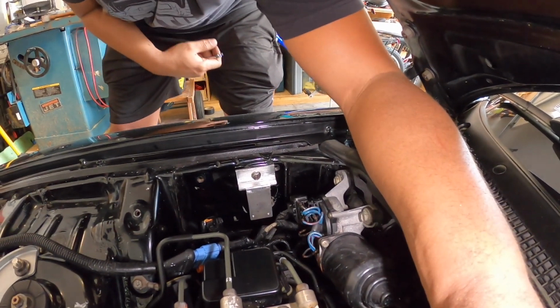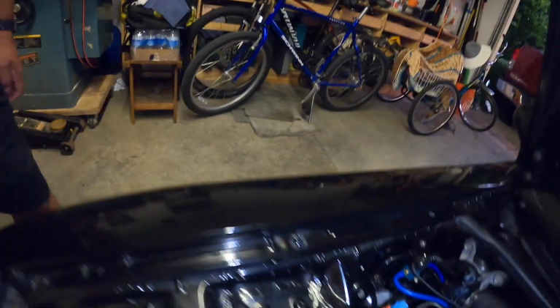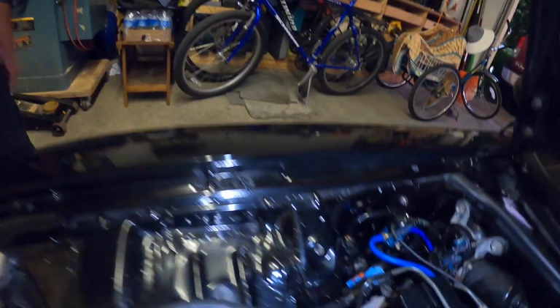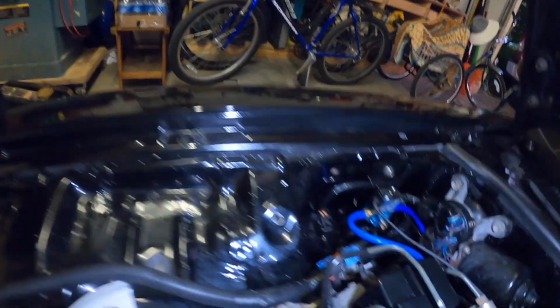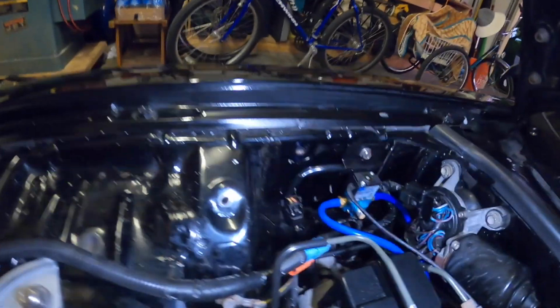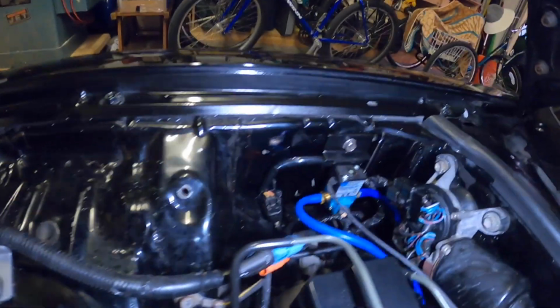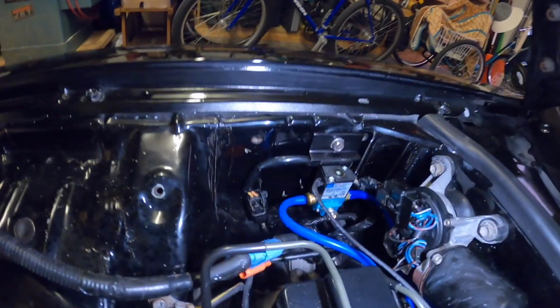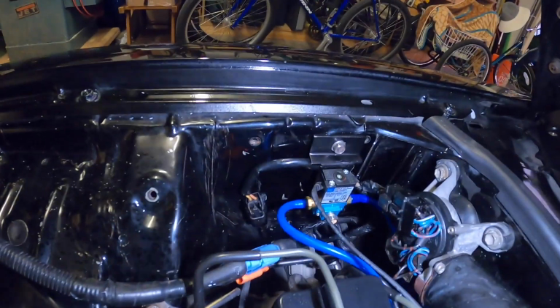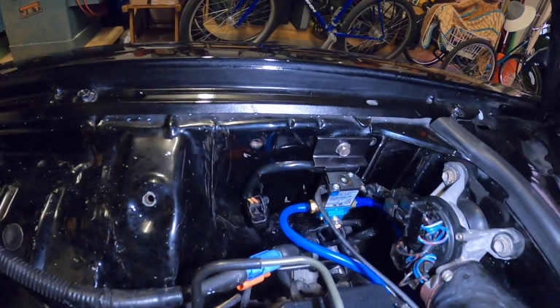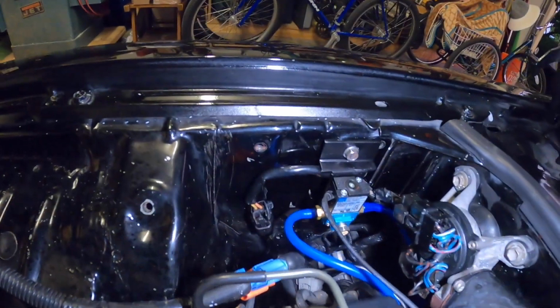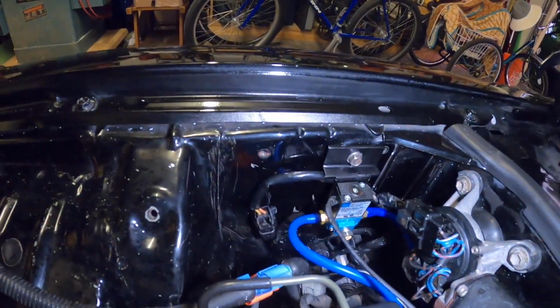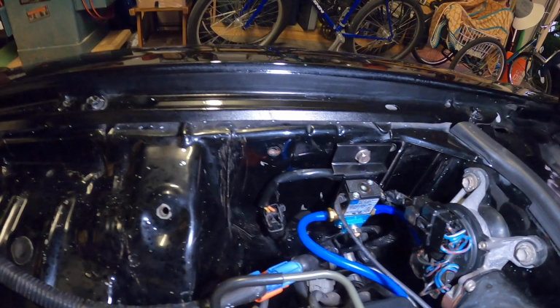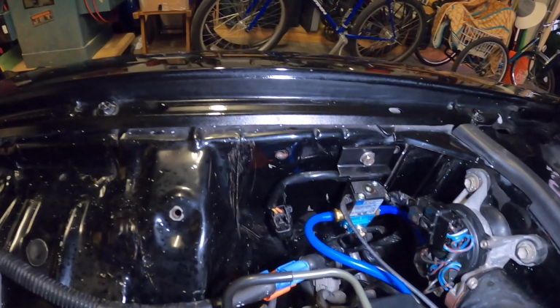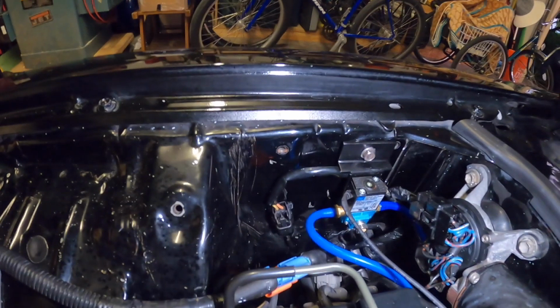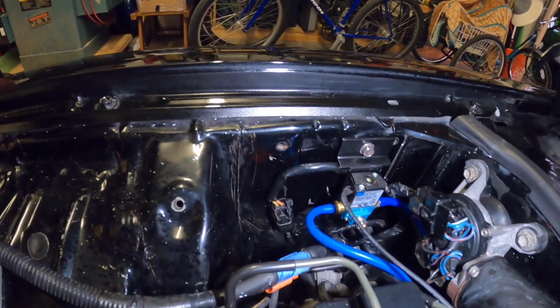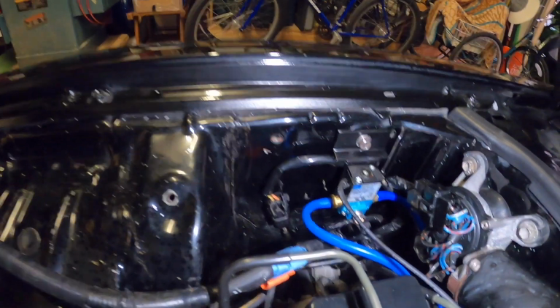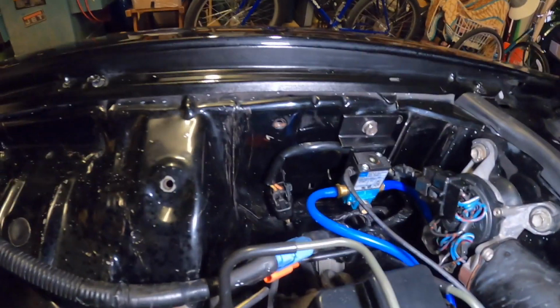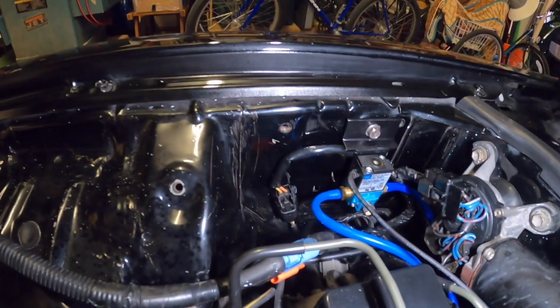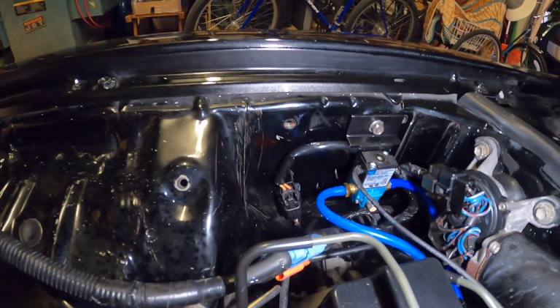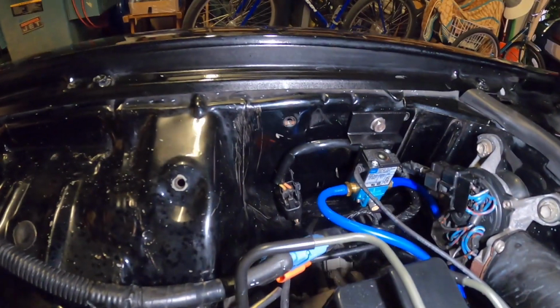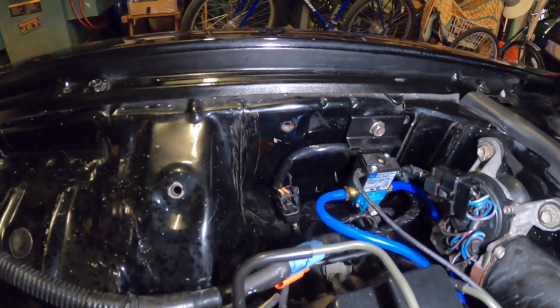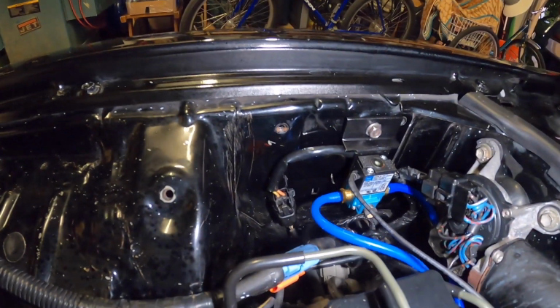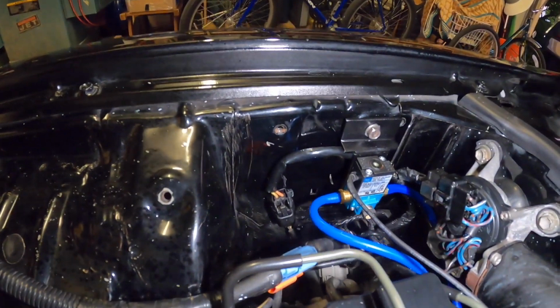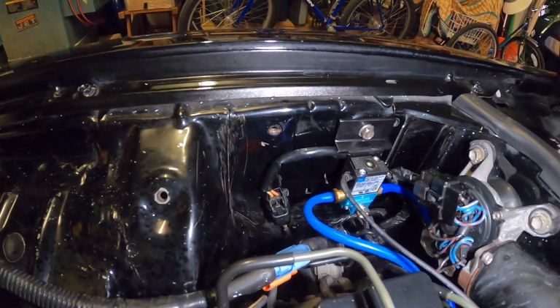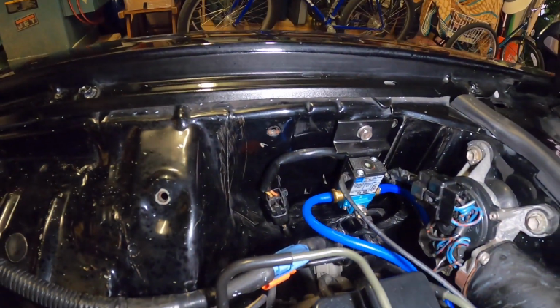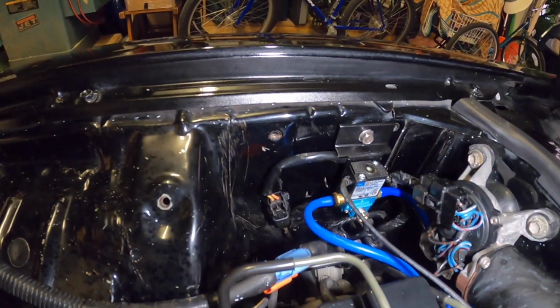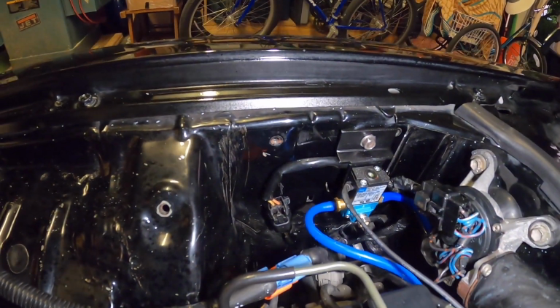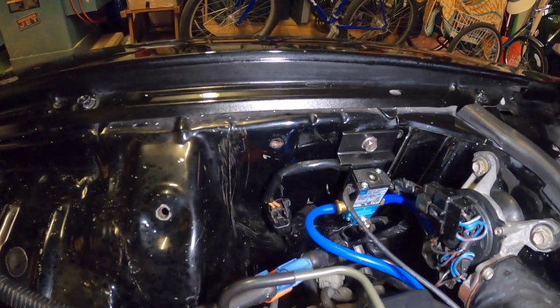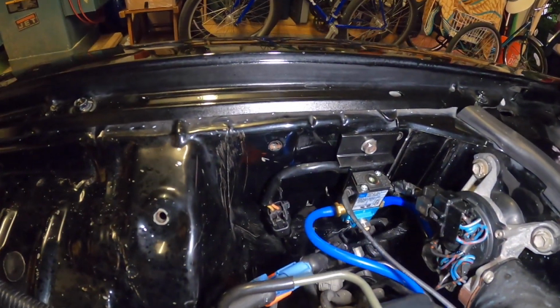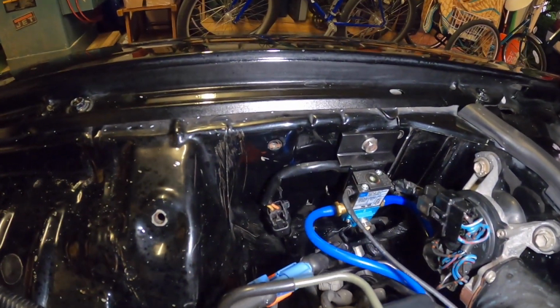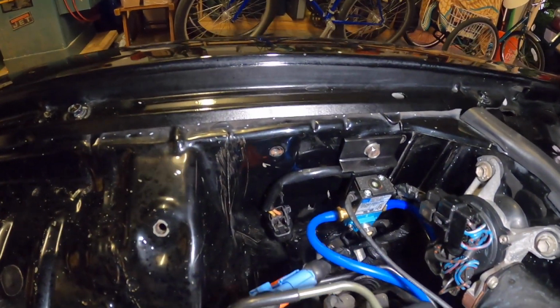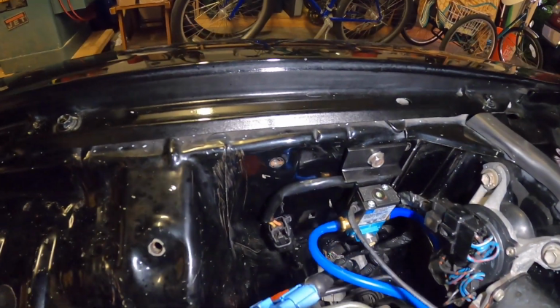Now this is how the bracket looks after it's all painted and the solenoid is all mounted onto it.